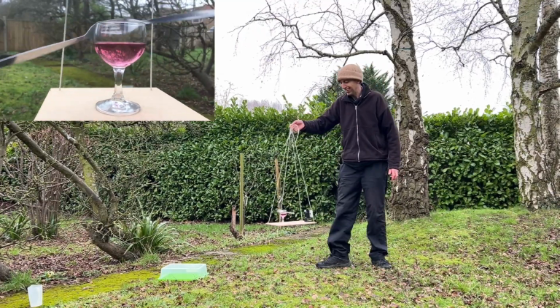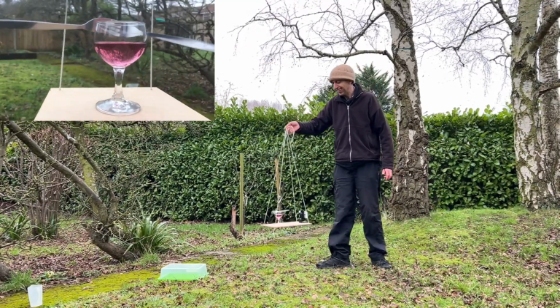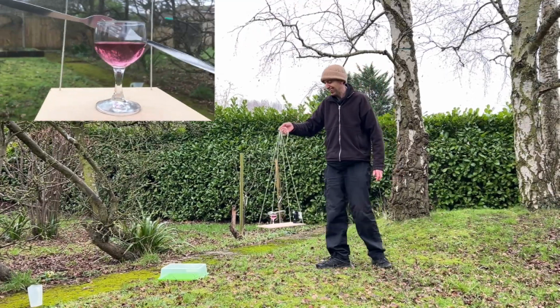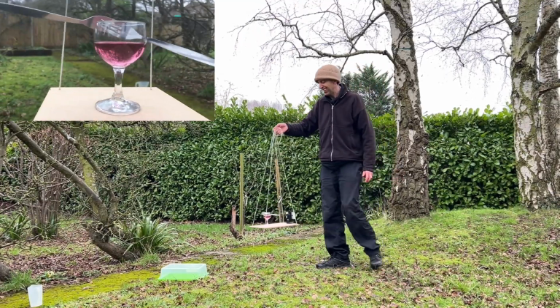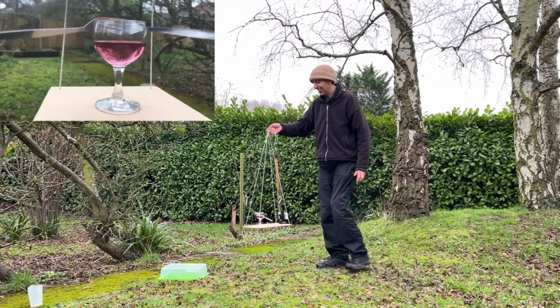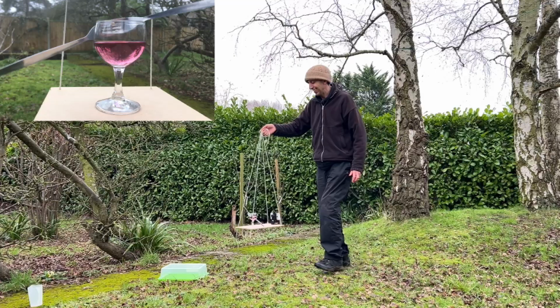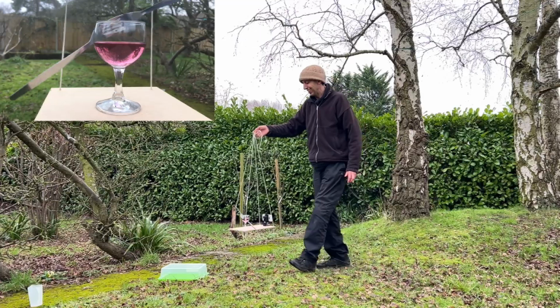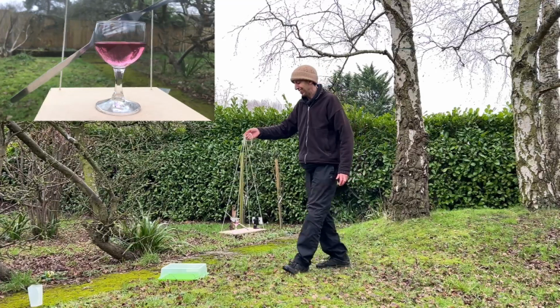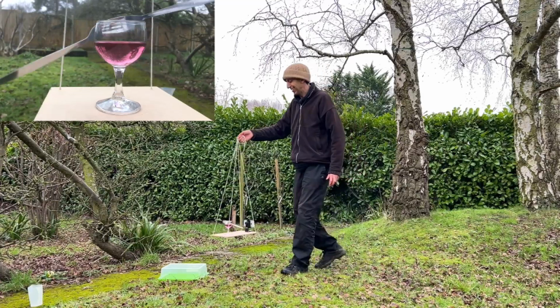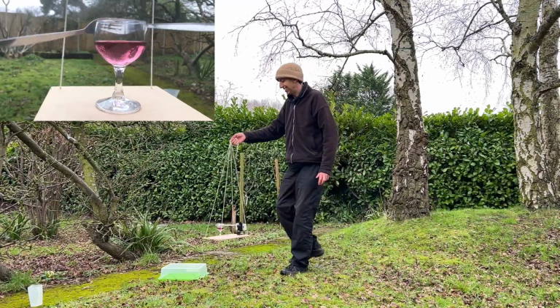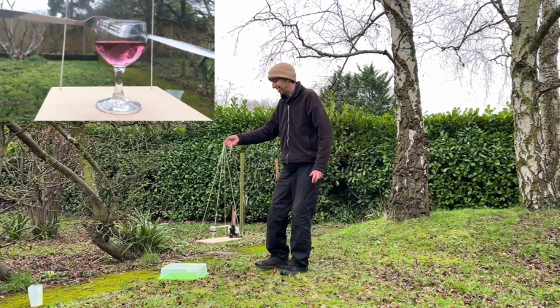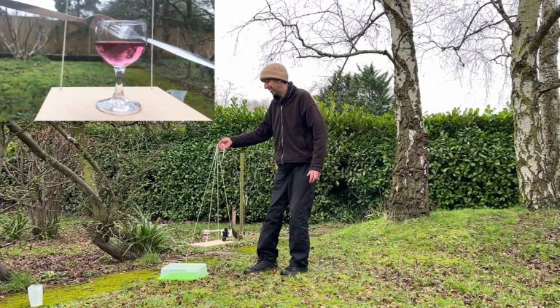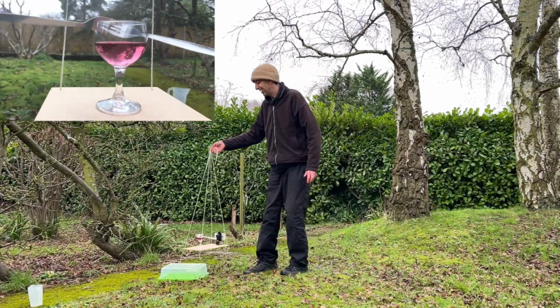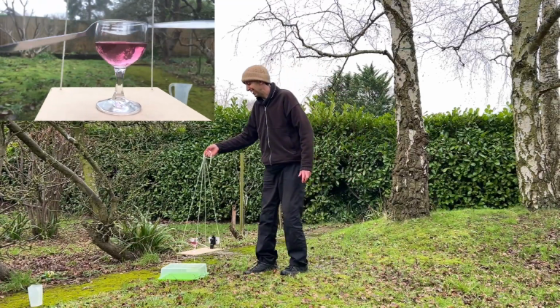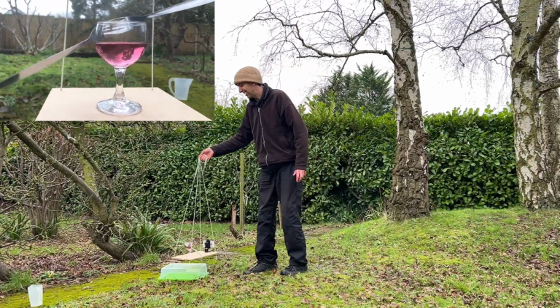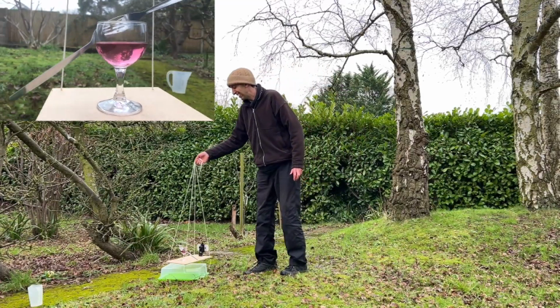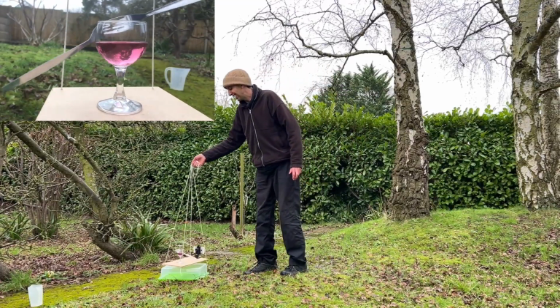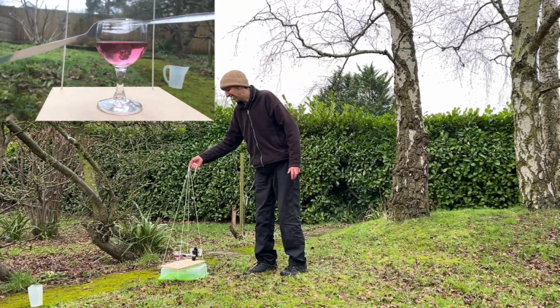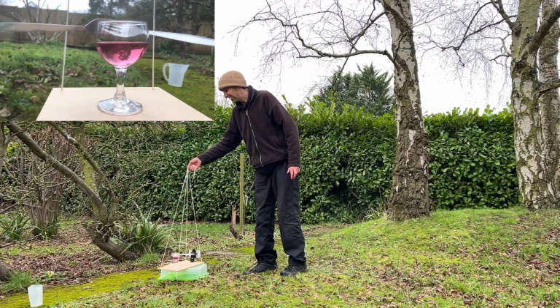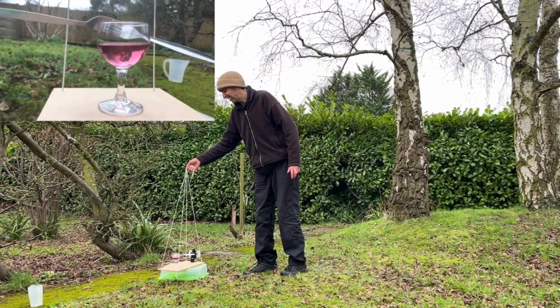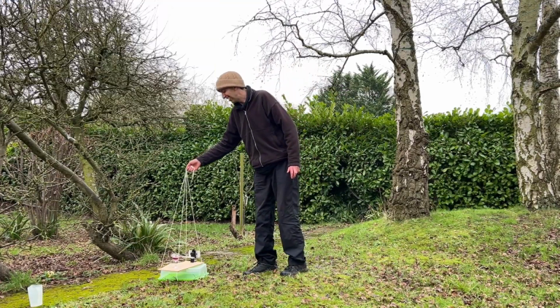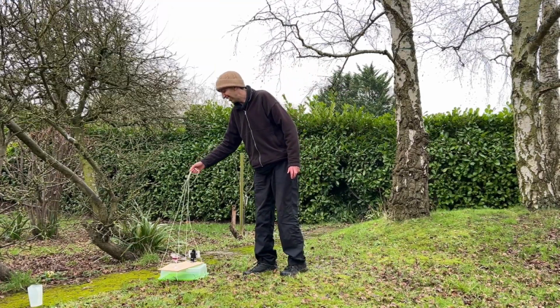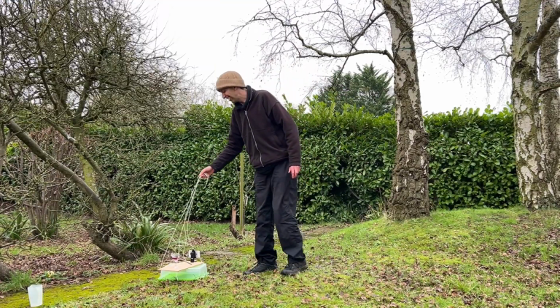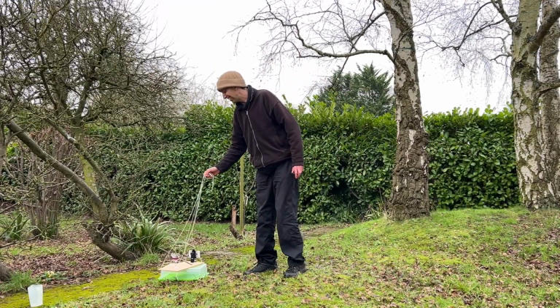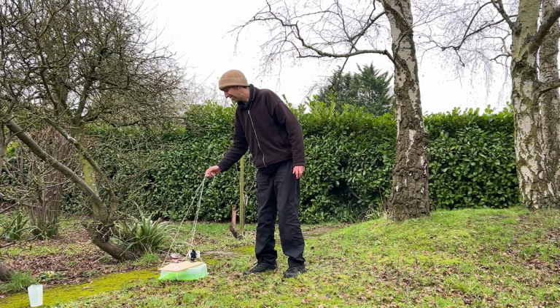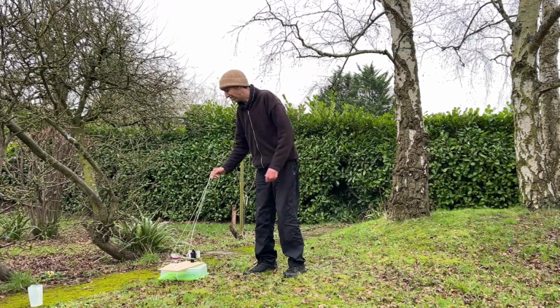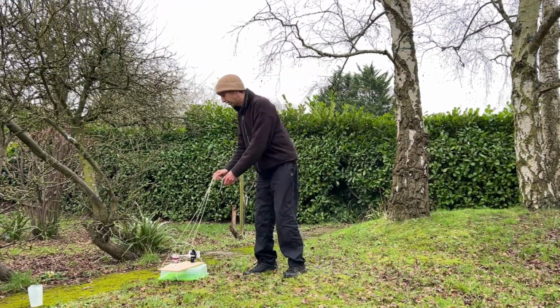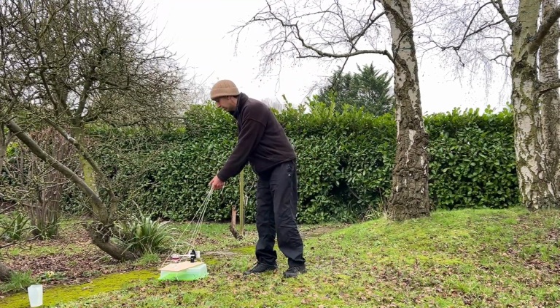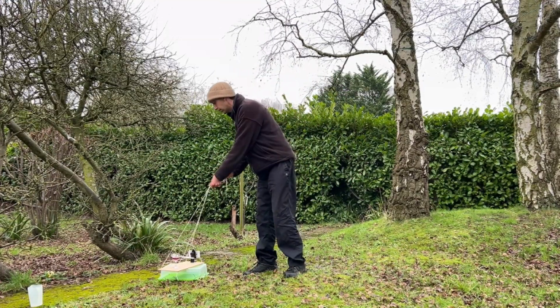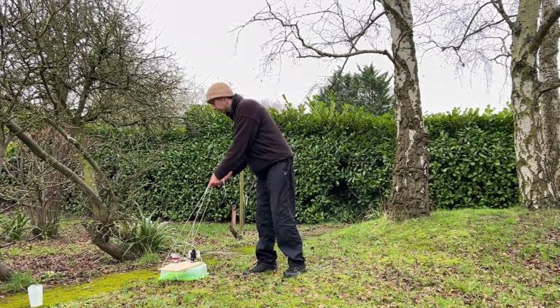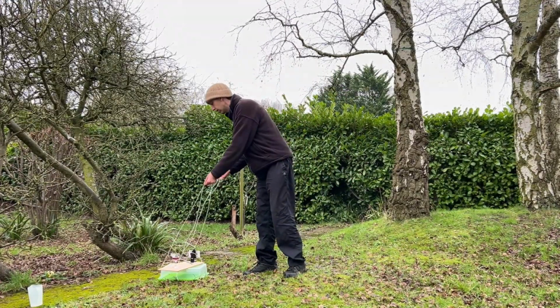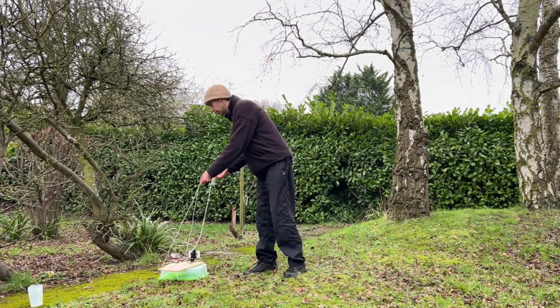Another interesting bit of physics in this is that the forks oscillate backwards and forwards.